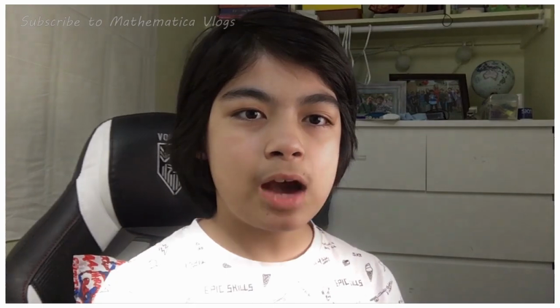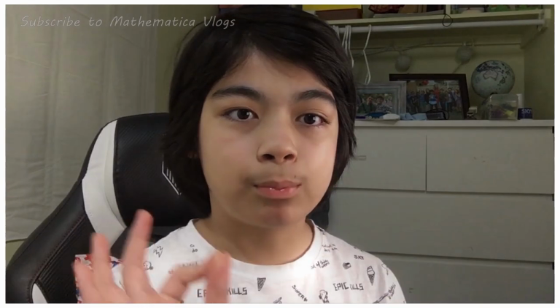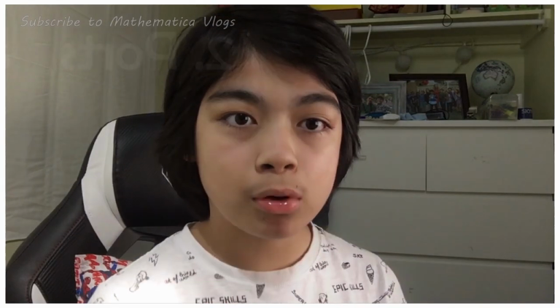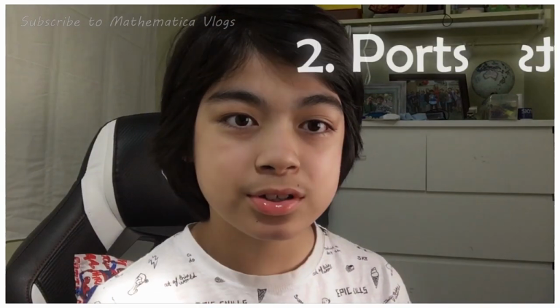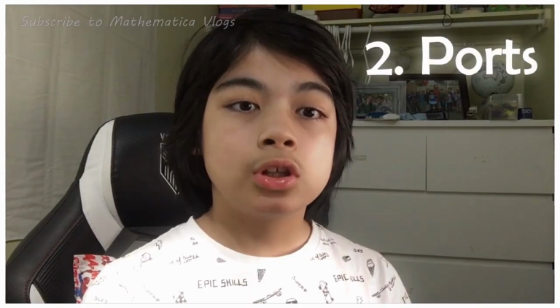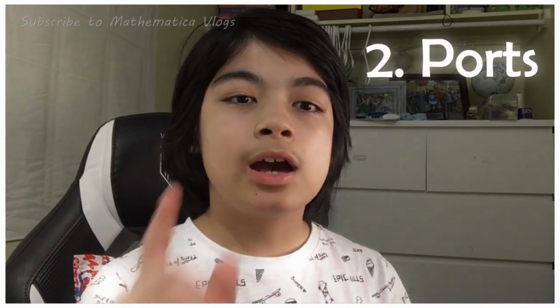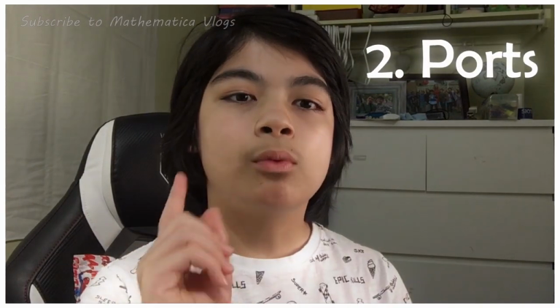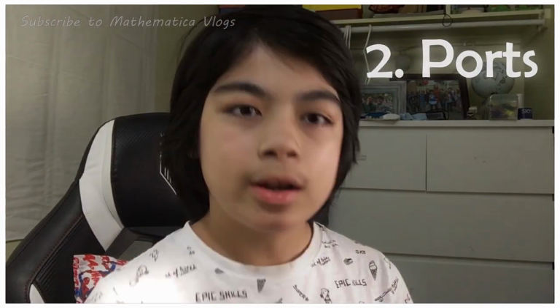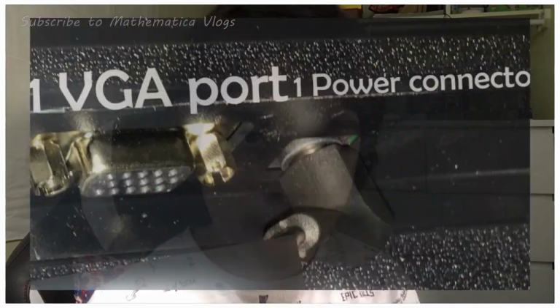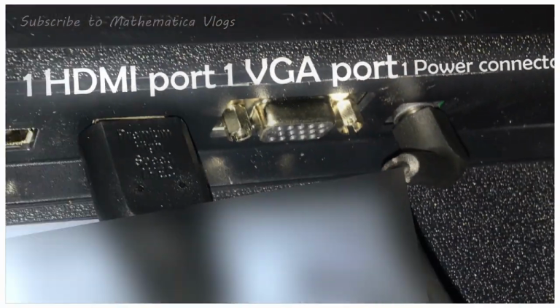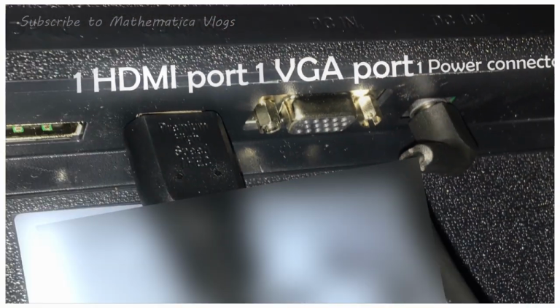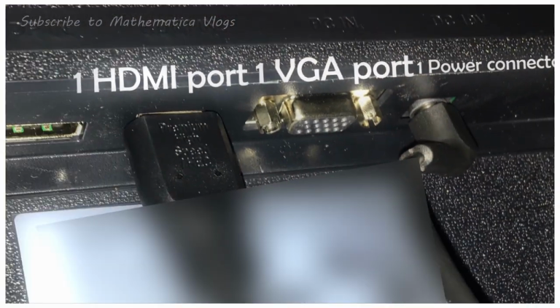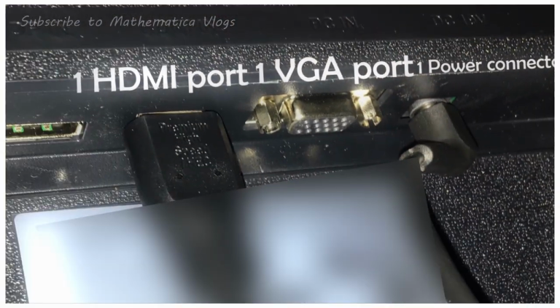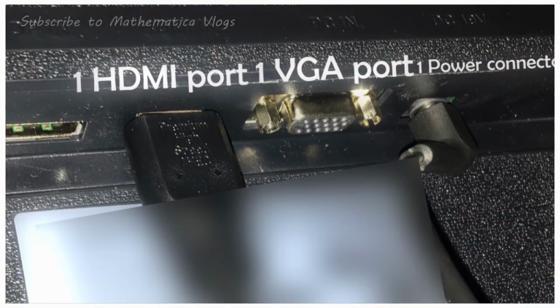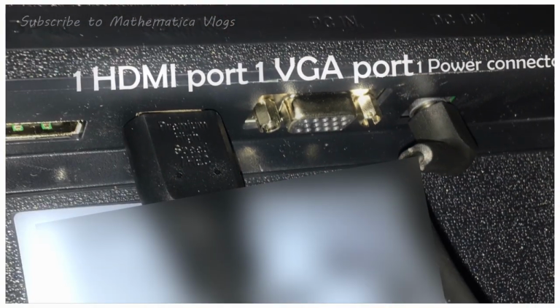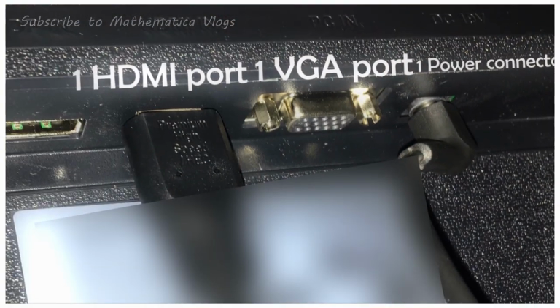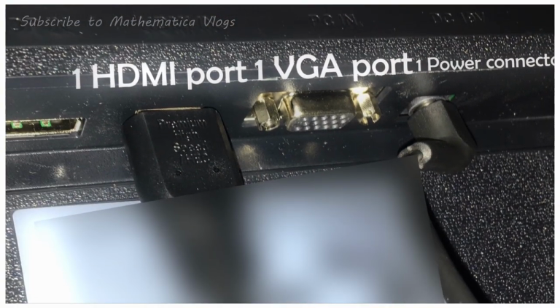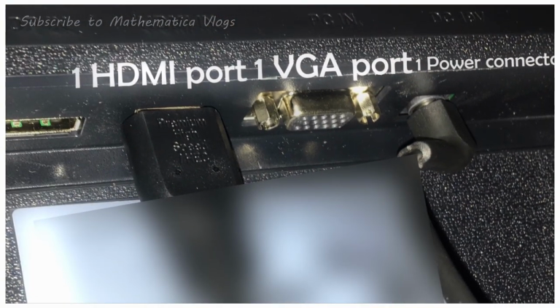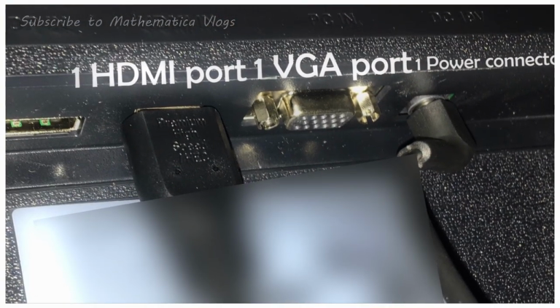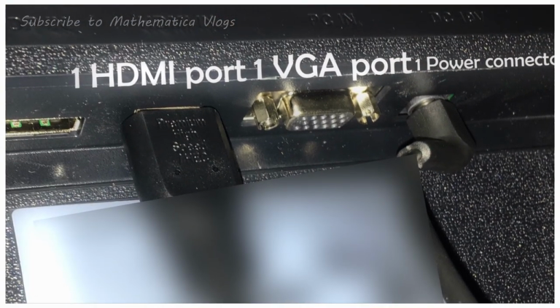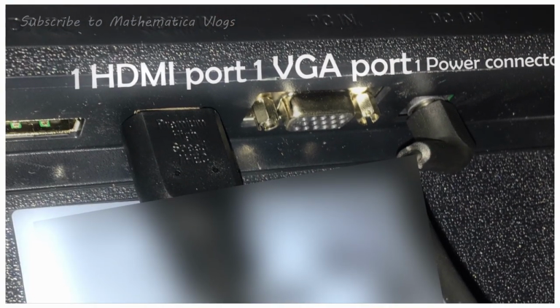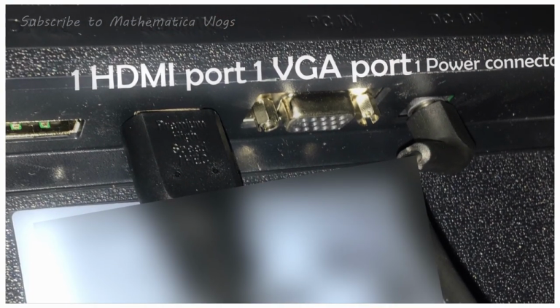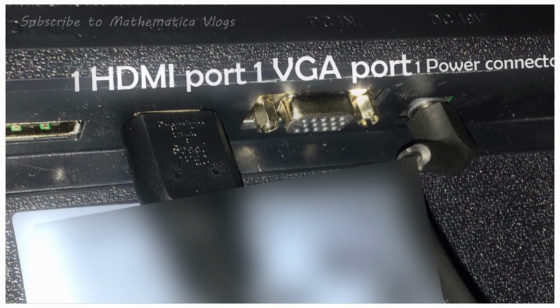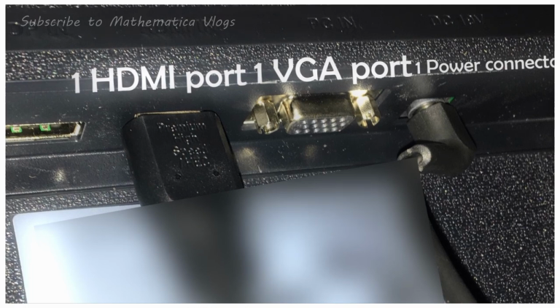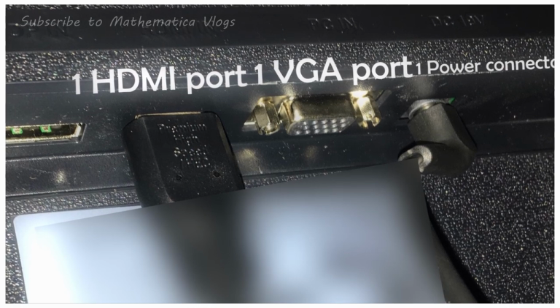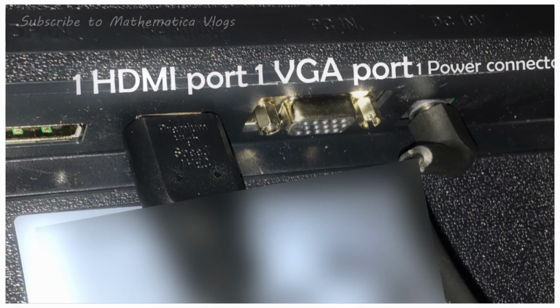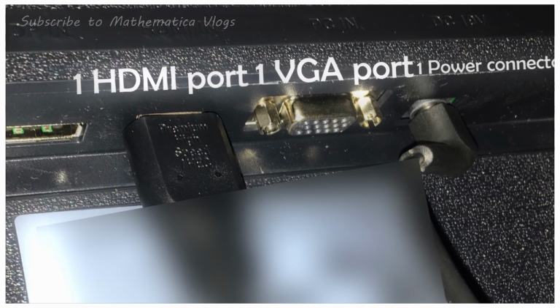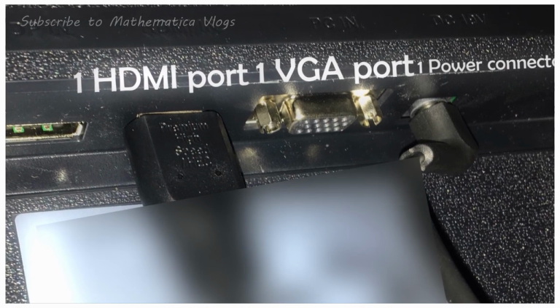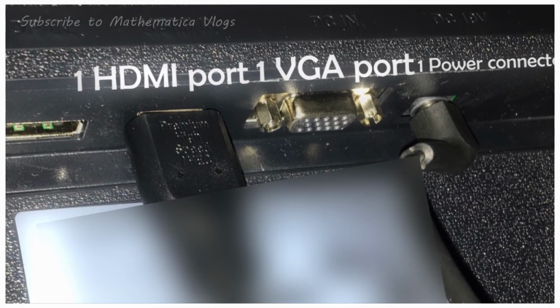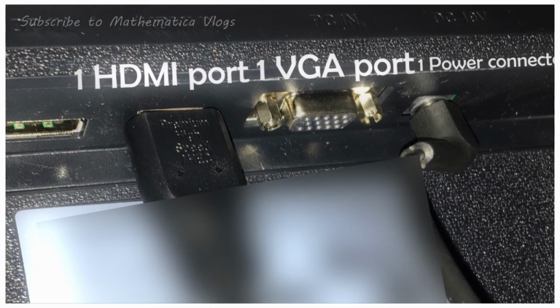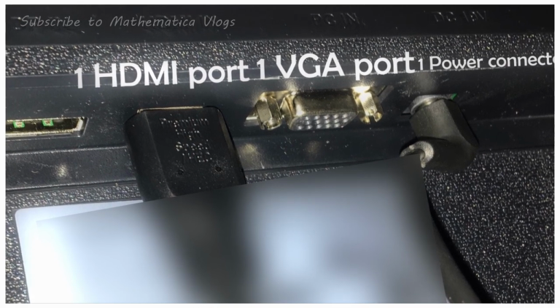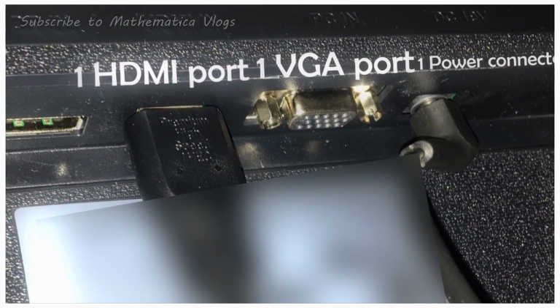Now for ports you have one power connector, one VGA port, and one HDMI port like most monitors do.